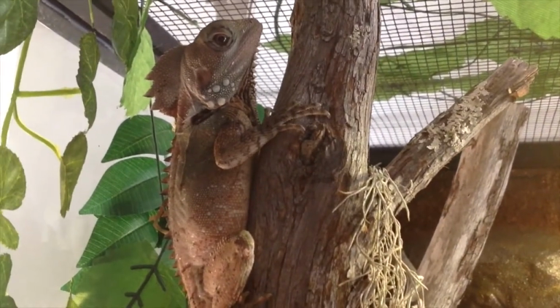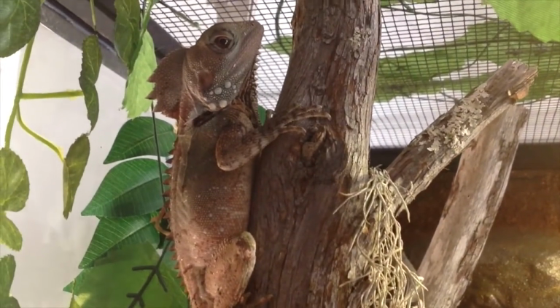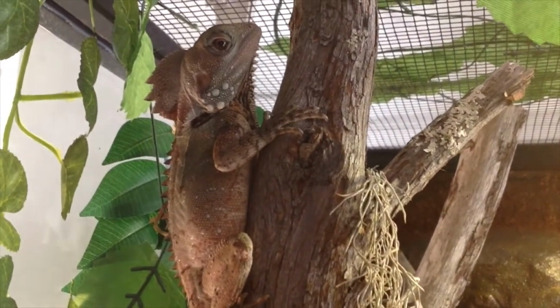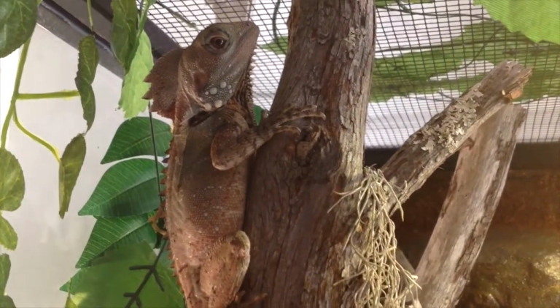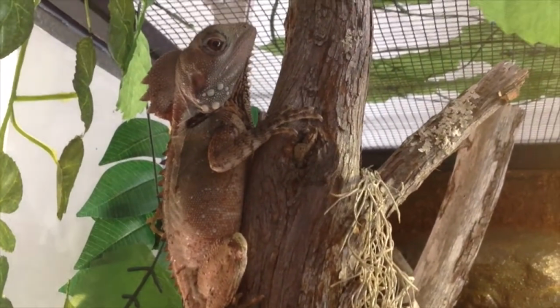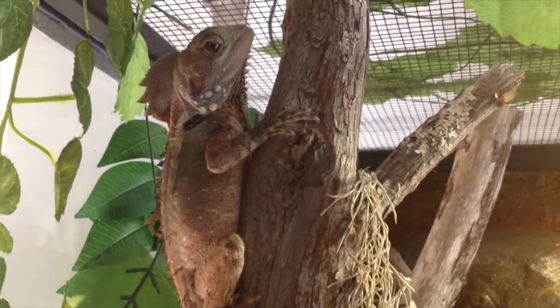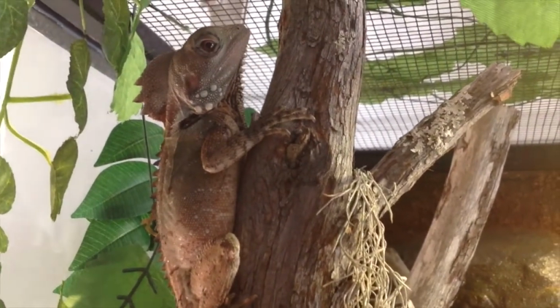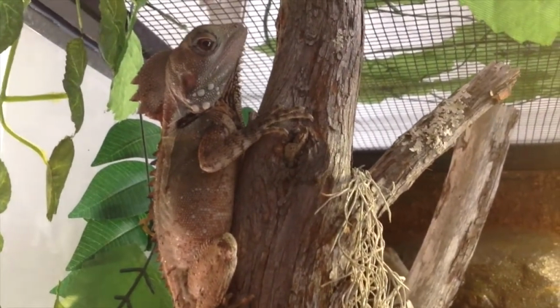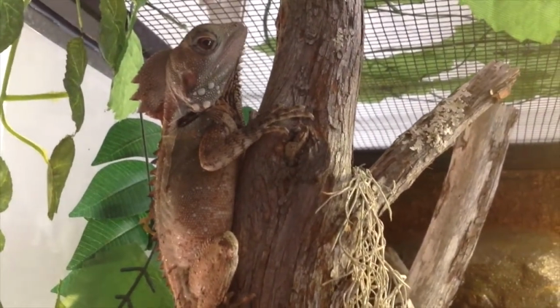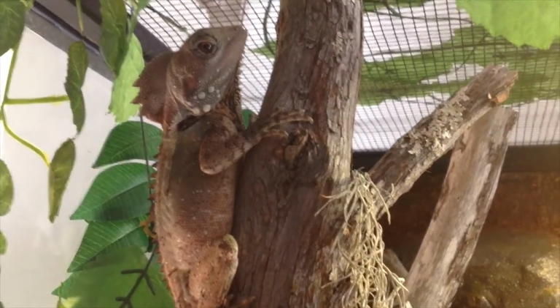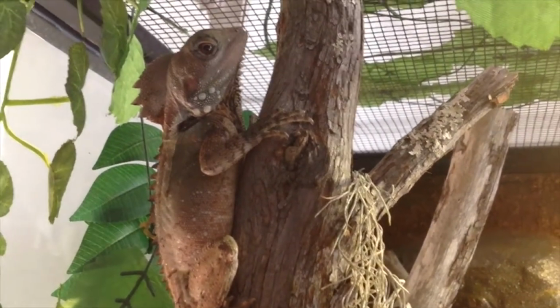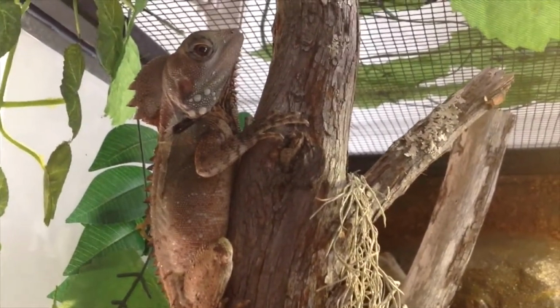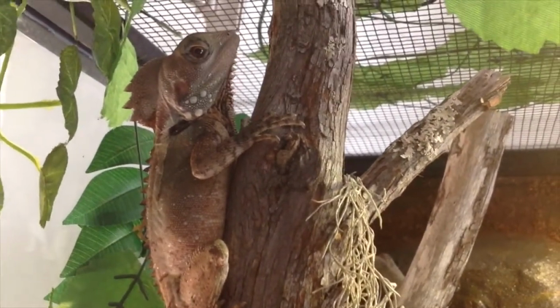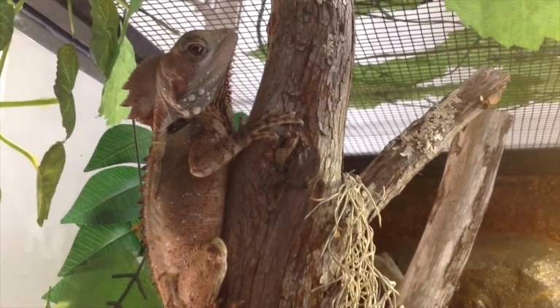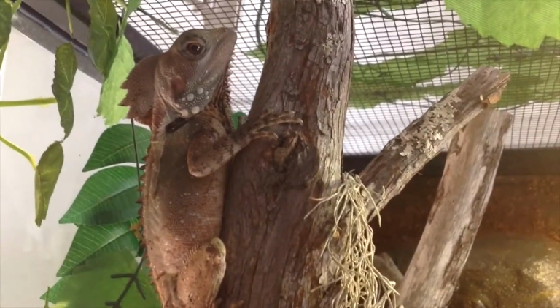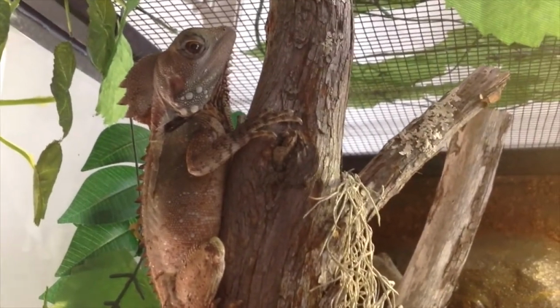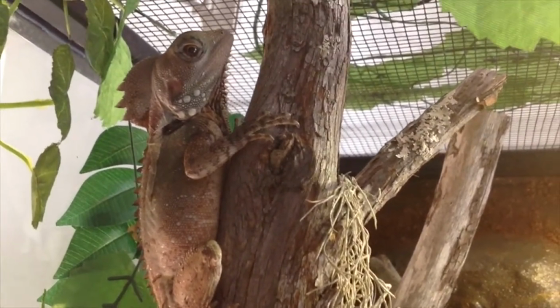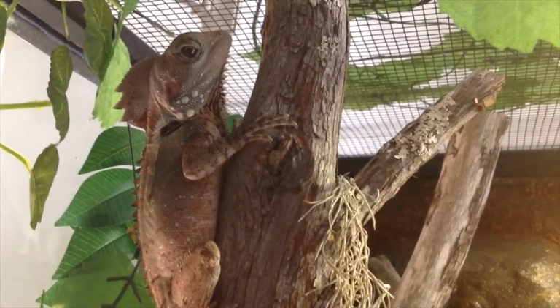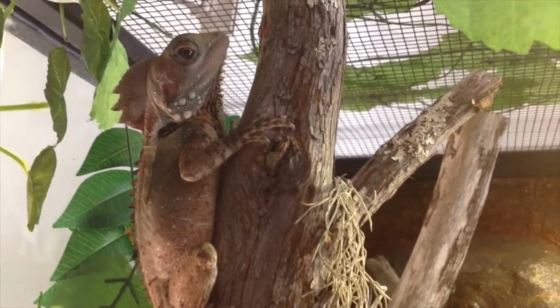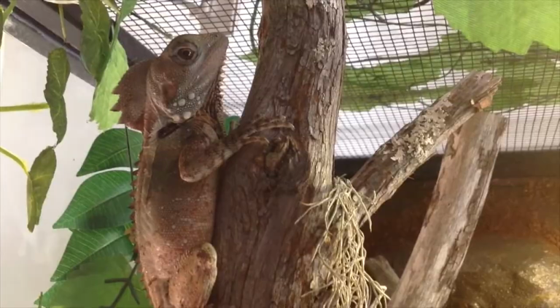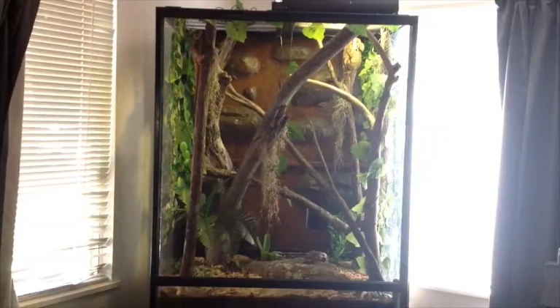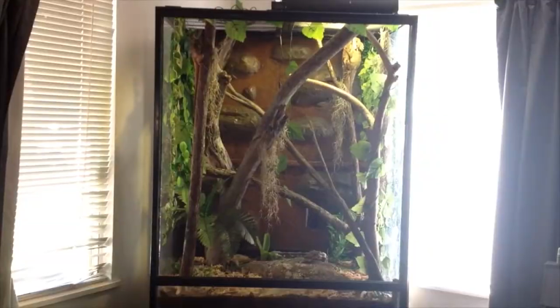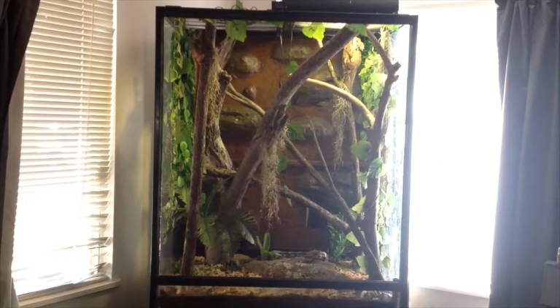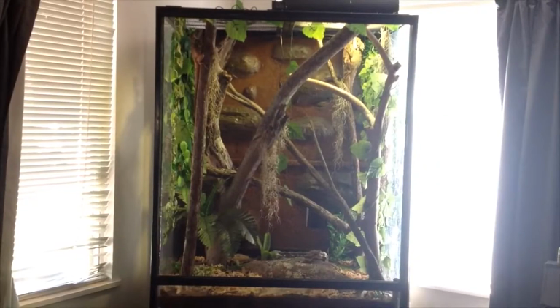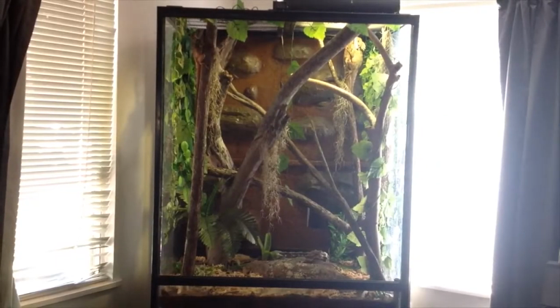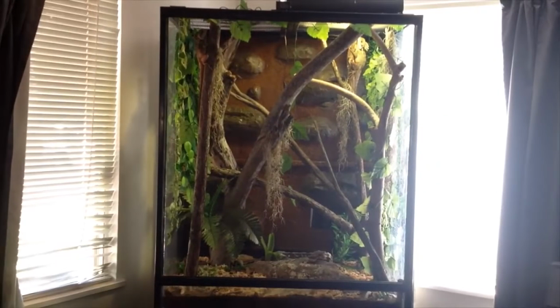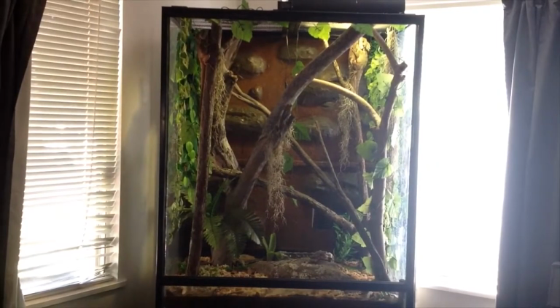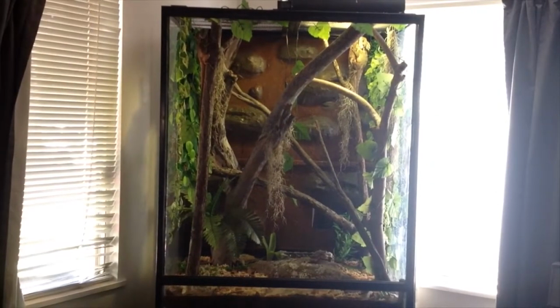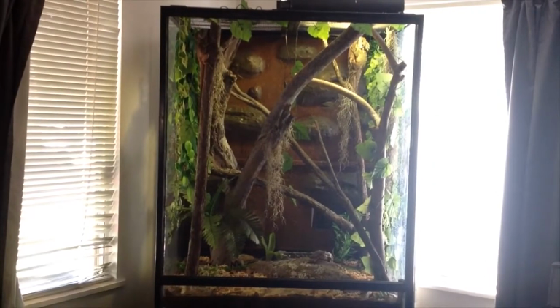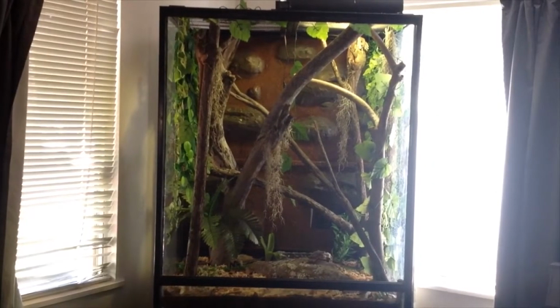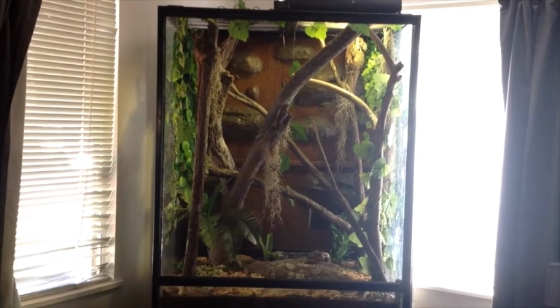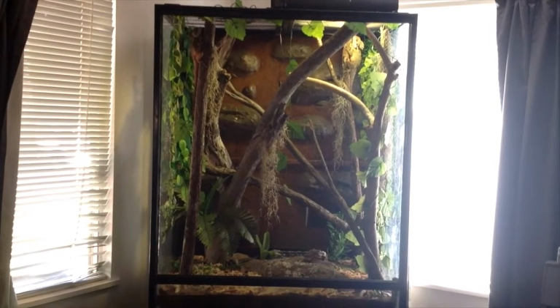Welcome to the May 2017 Reptile Update. We'll start with the inside animals.